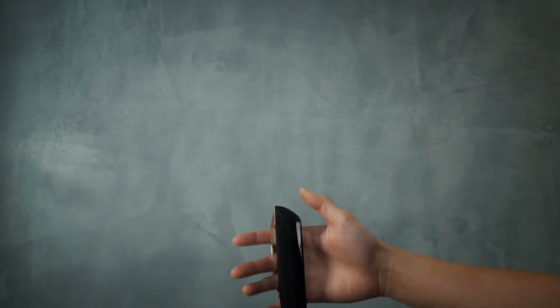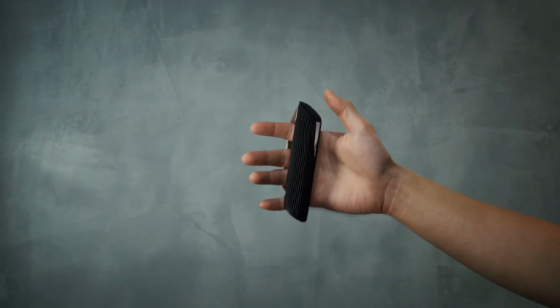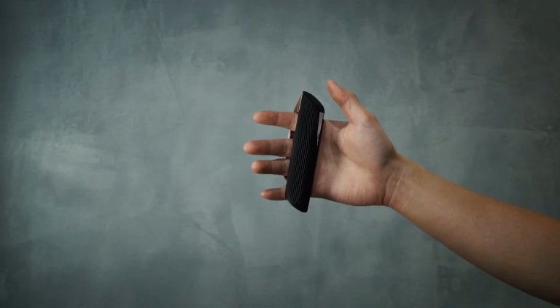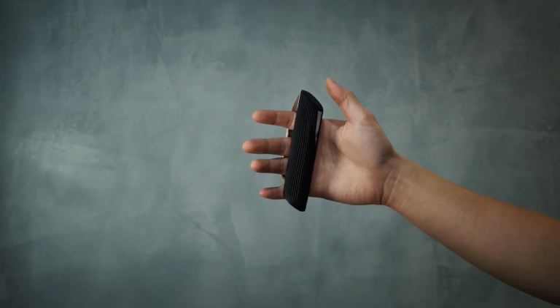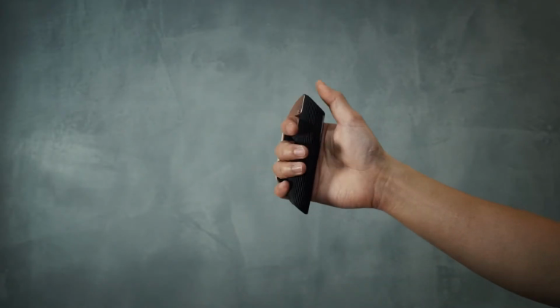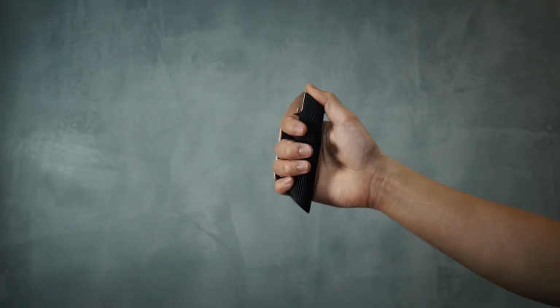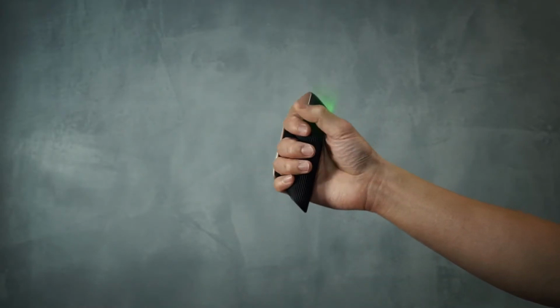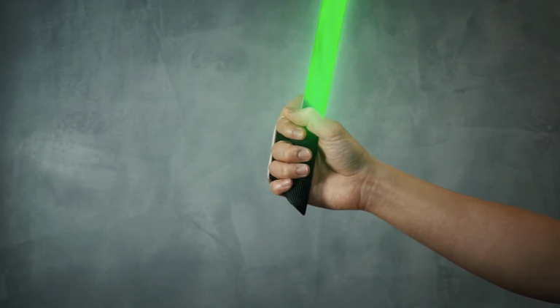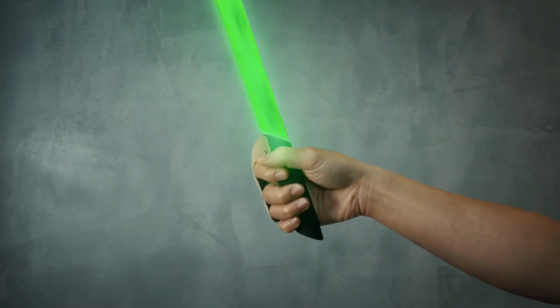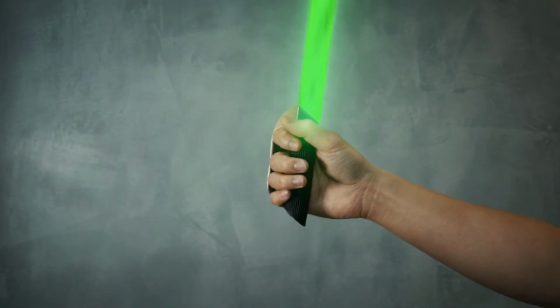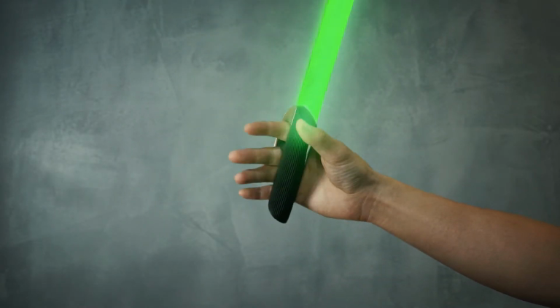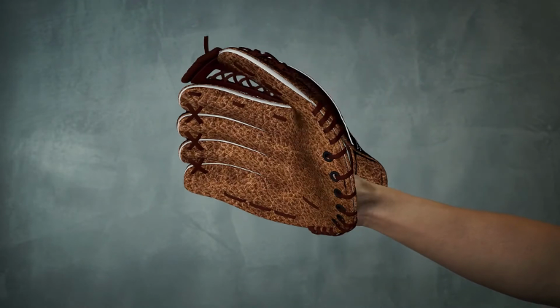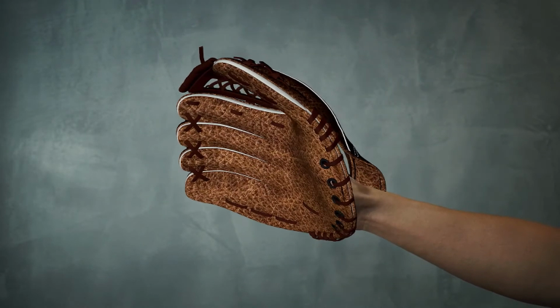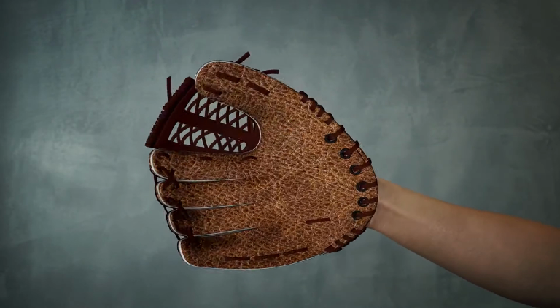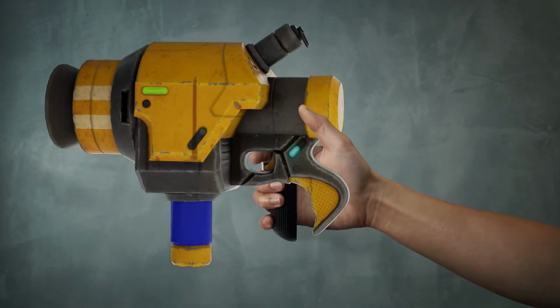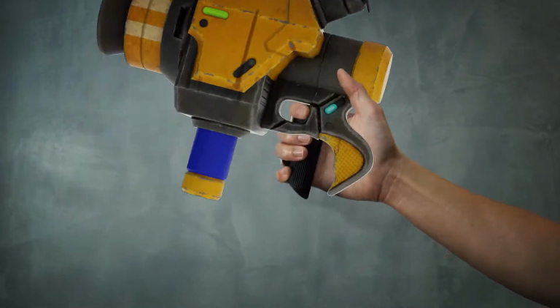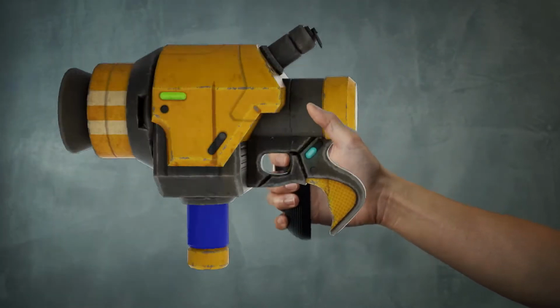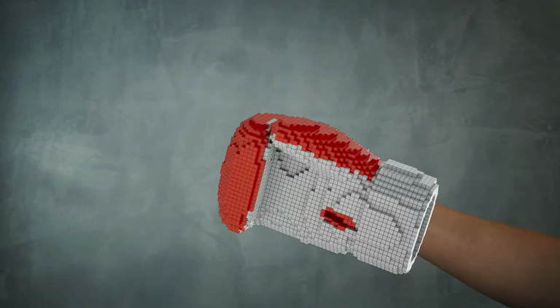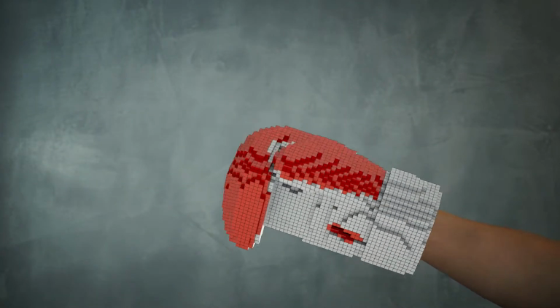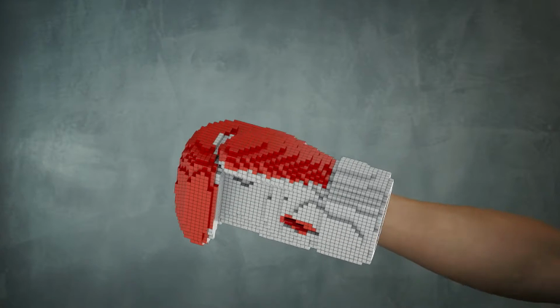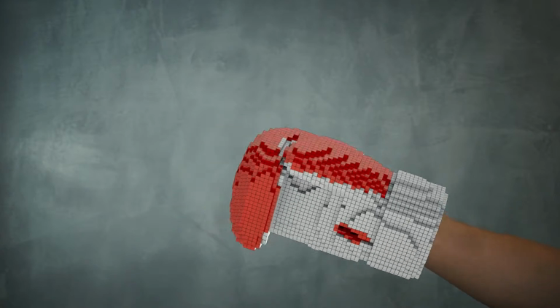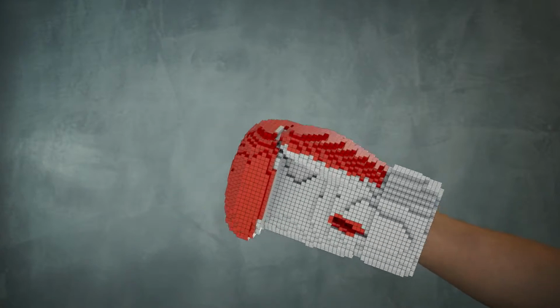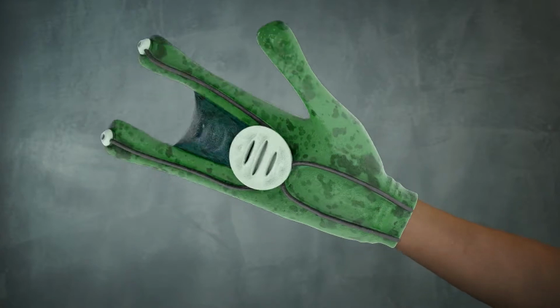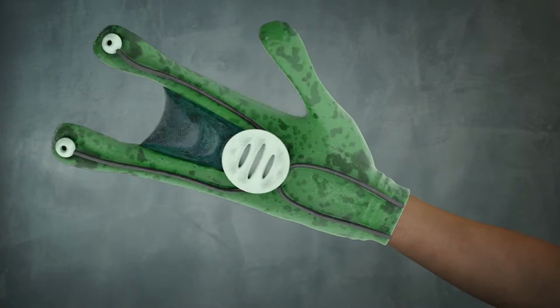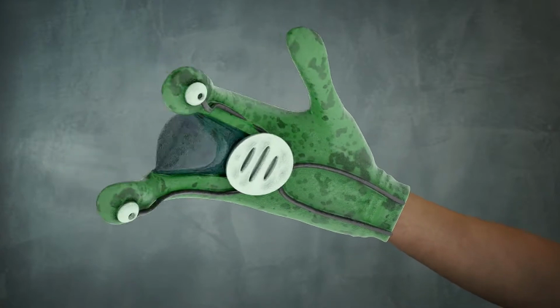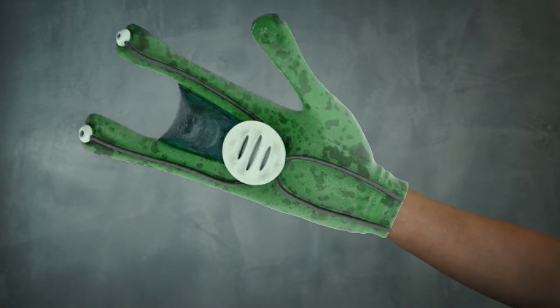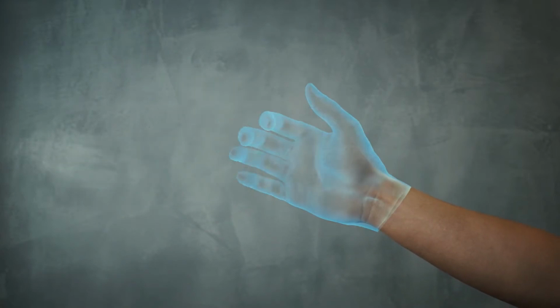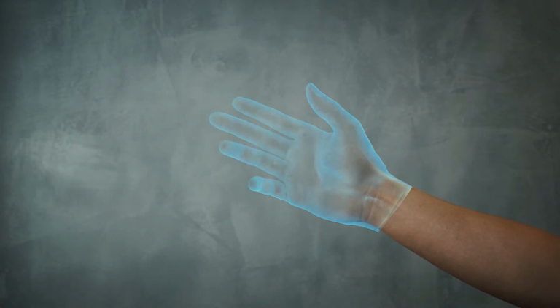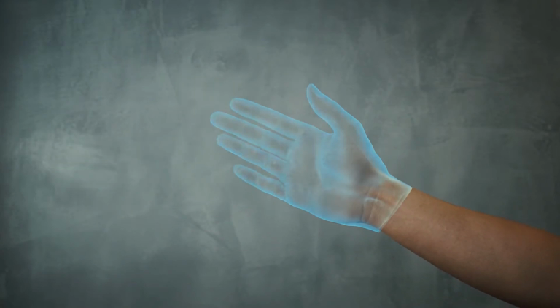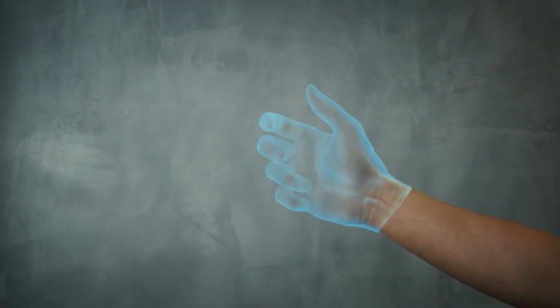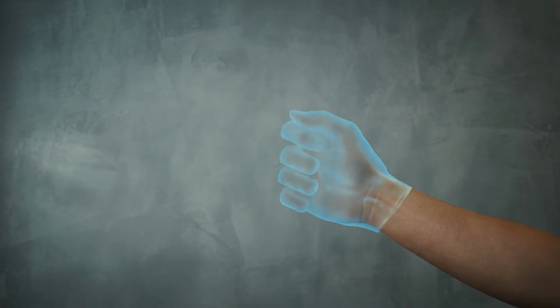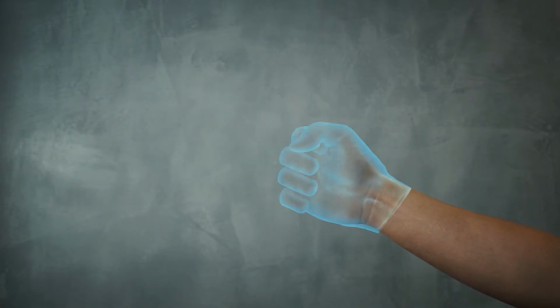Wear it, pinch it, swing it, catch it, trigger it, punch it, whip it, swish it, squeeze it.